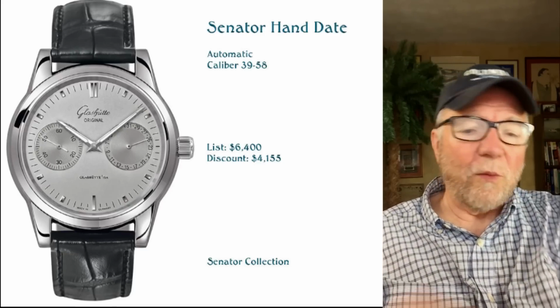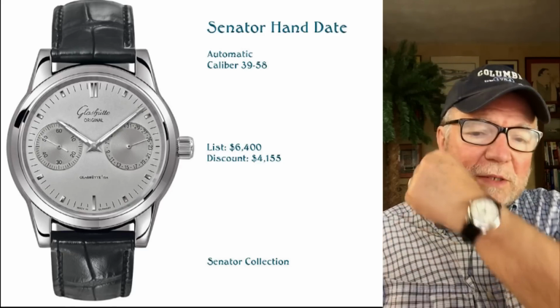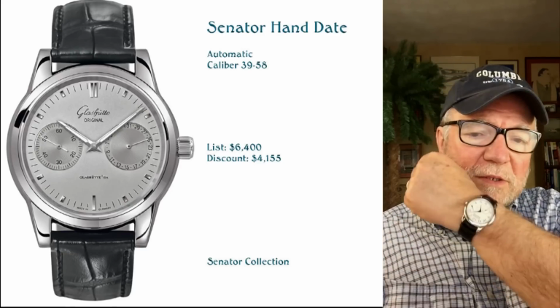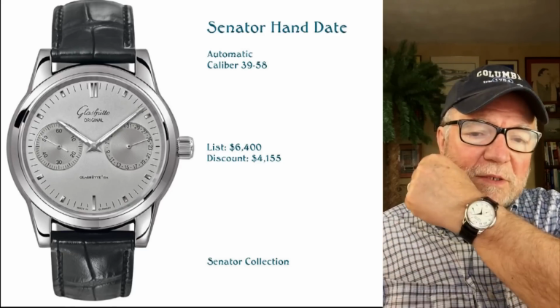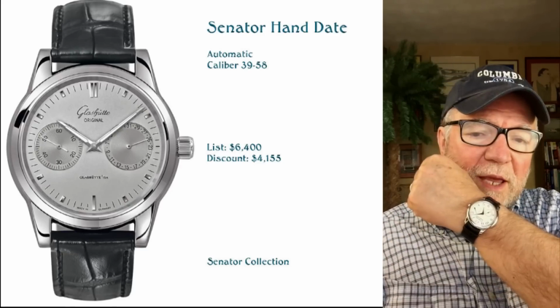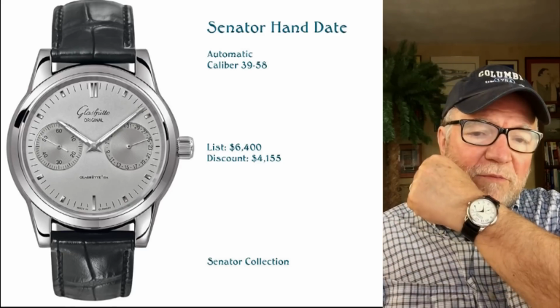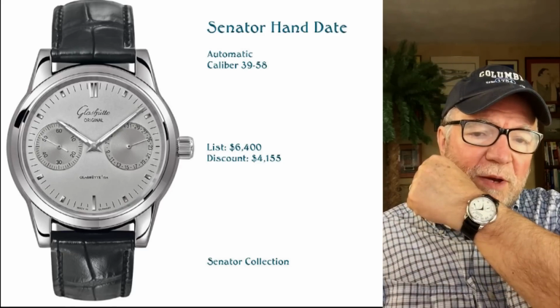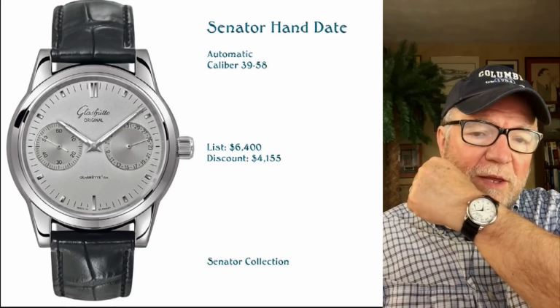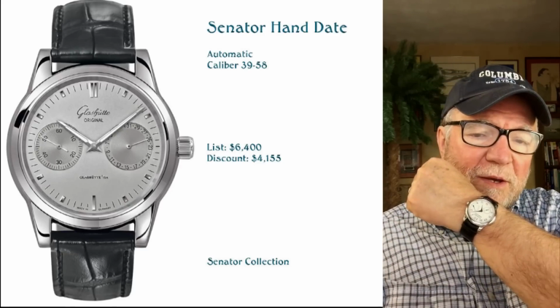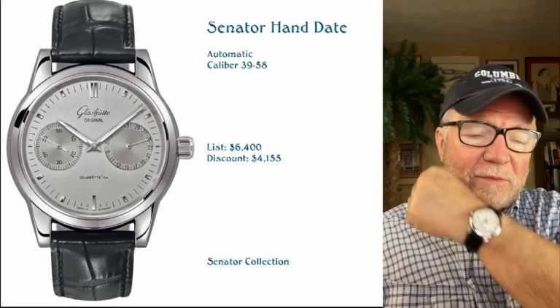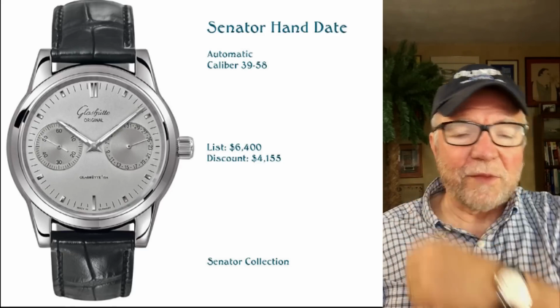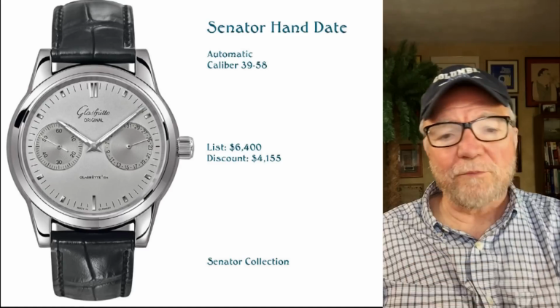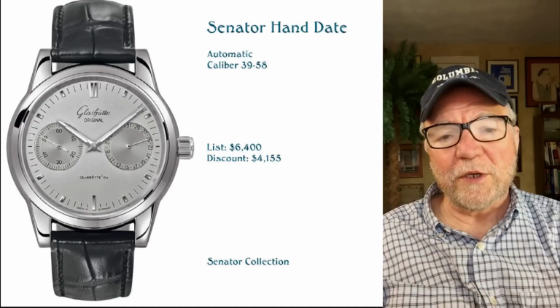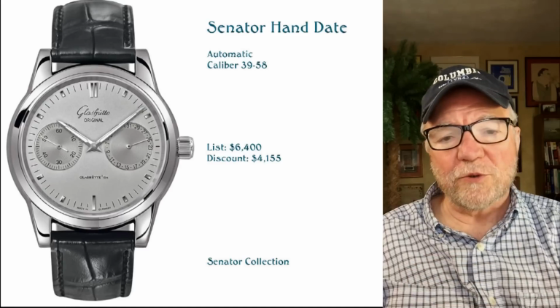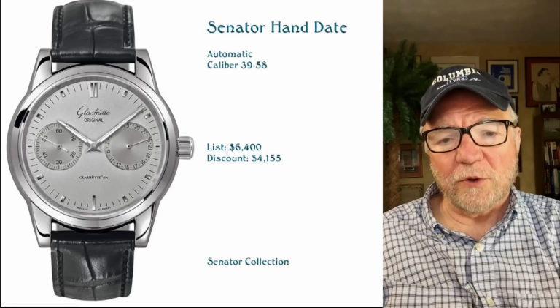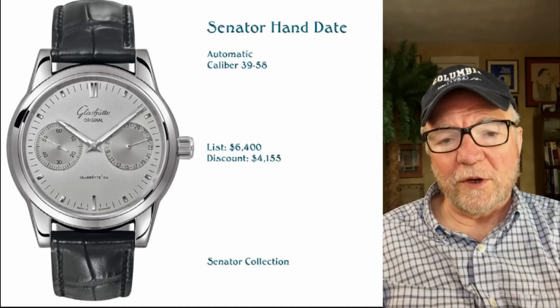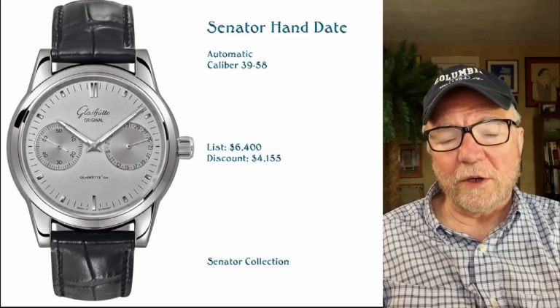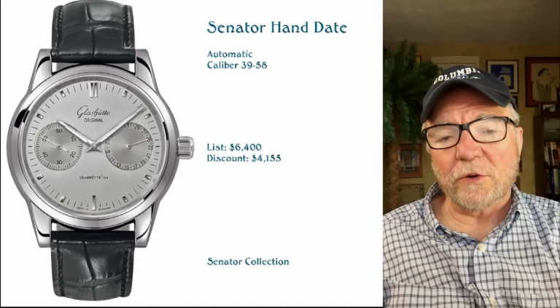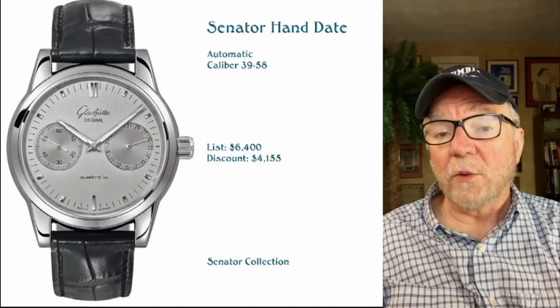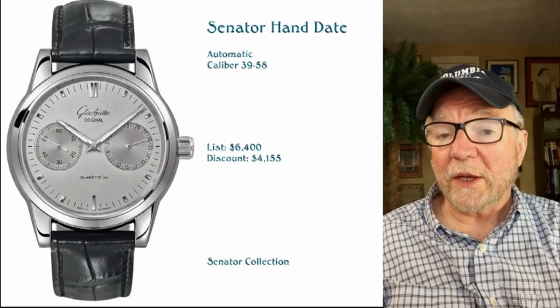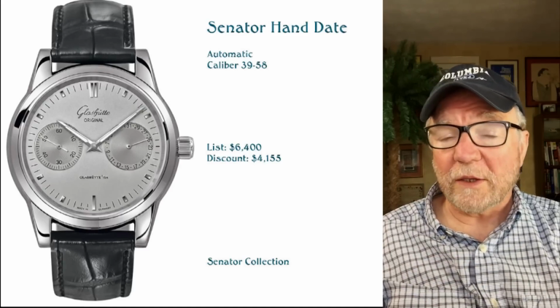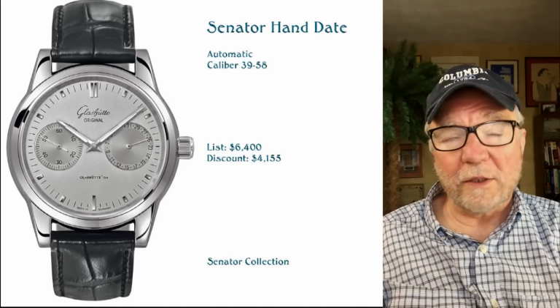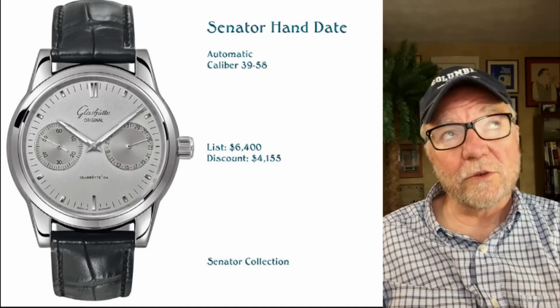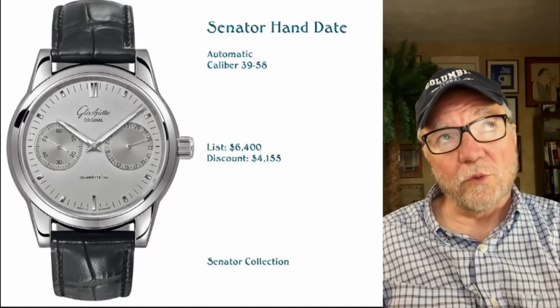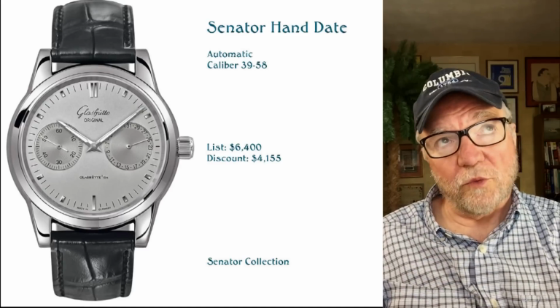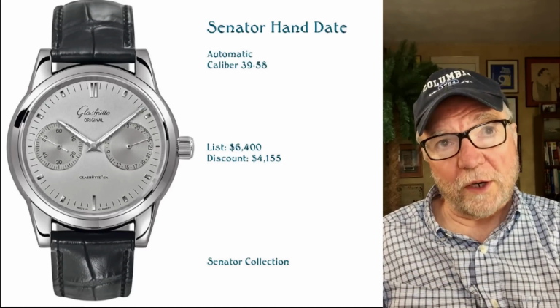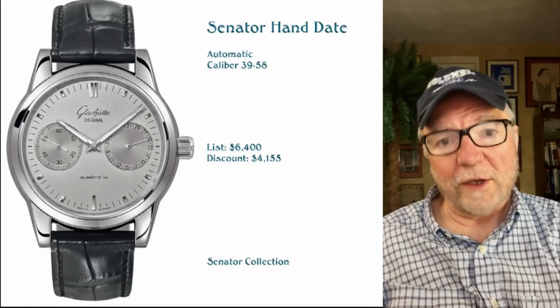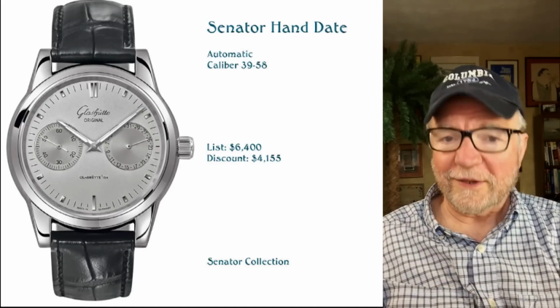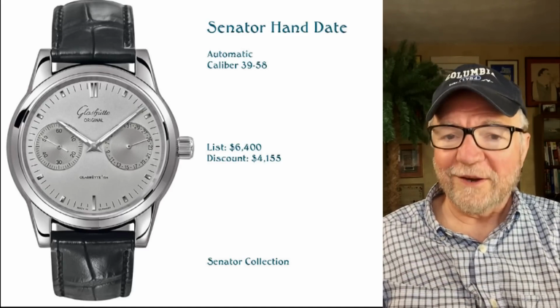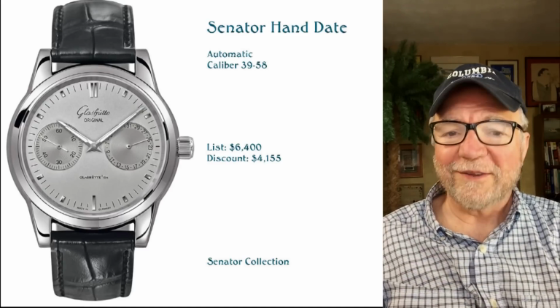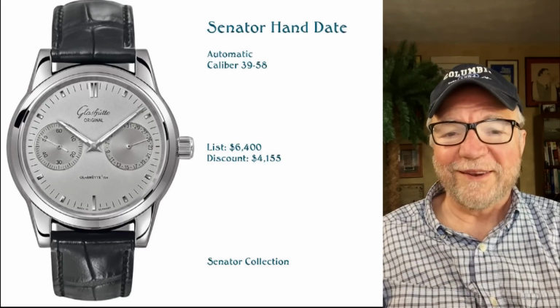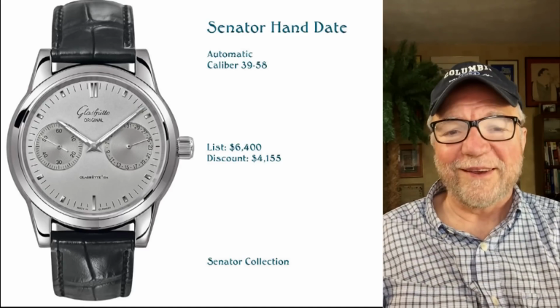I have my FP Journe Chronometre Souveraine on today.